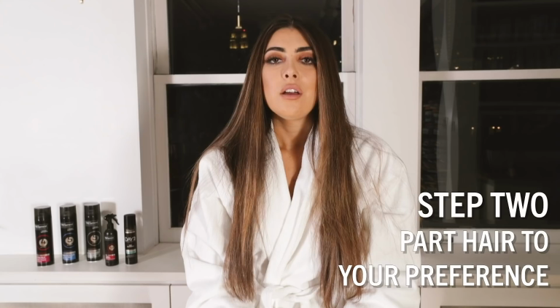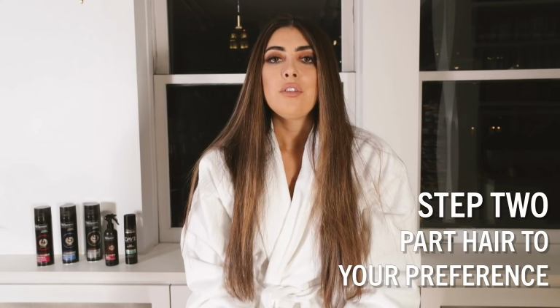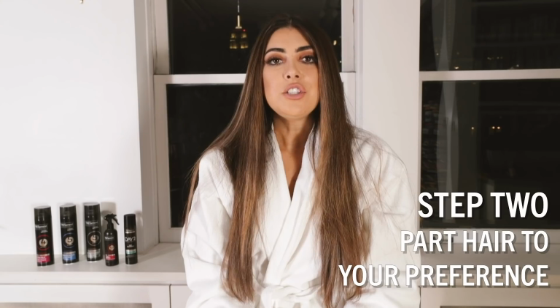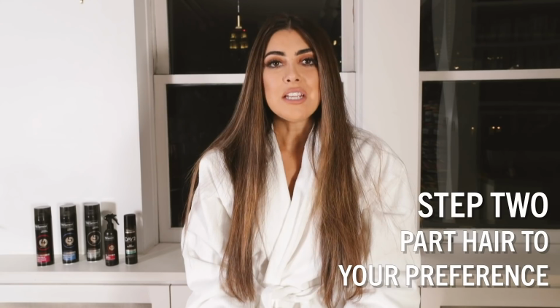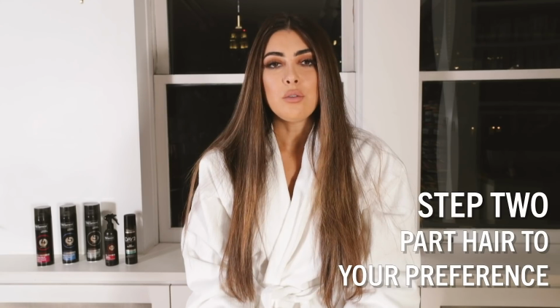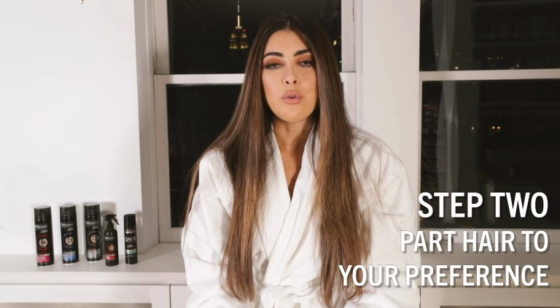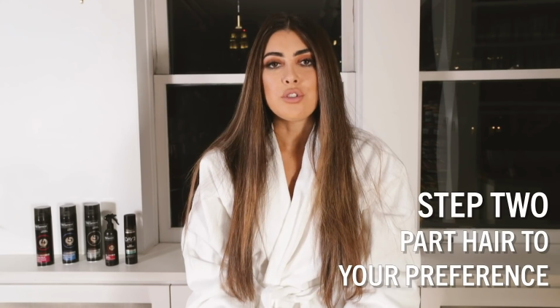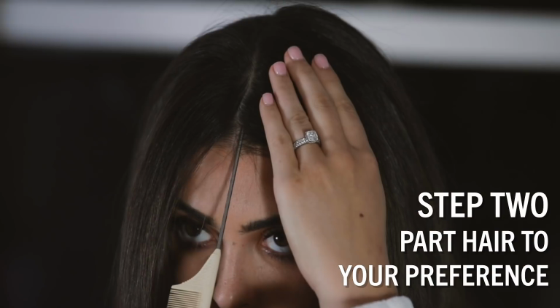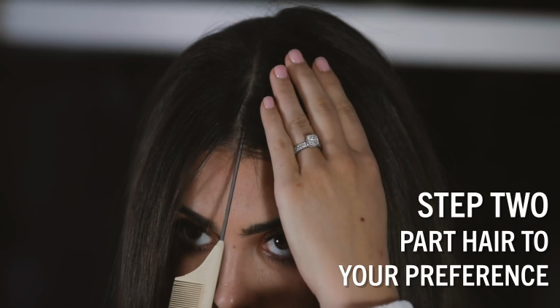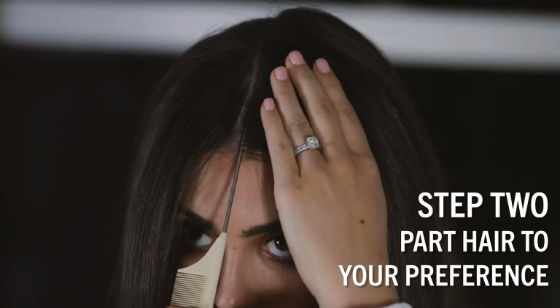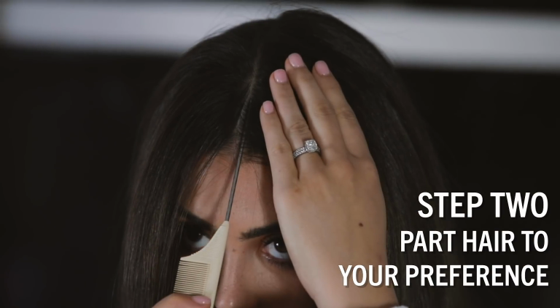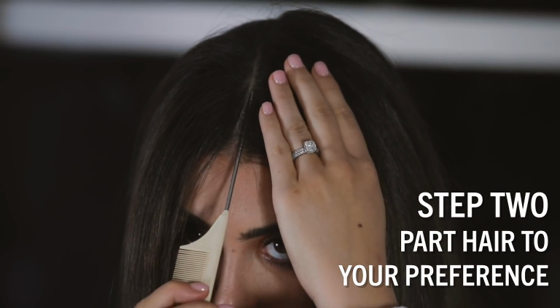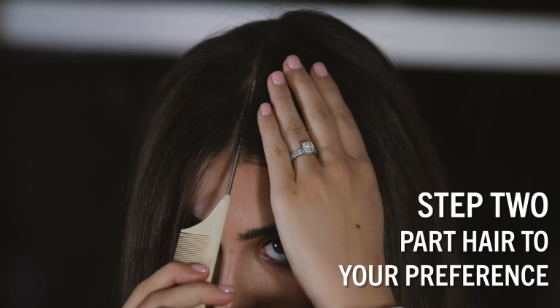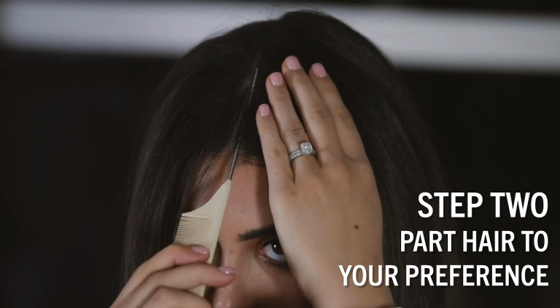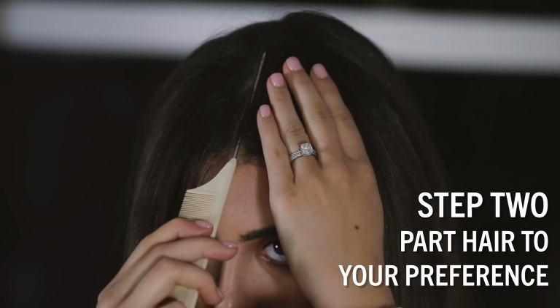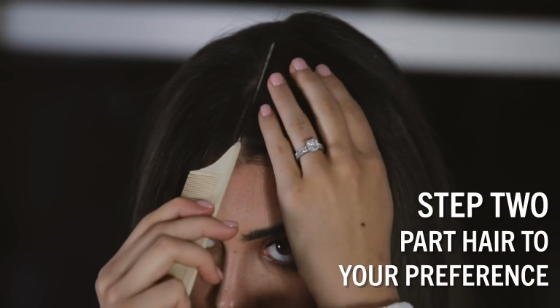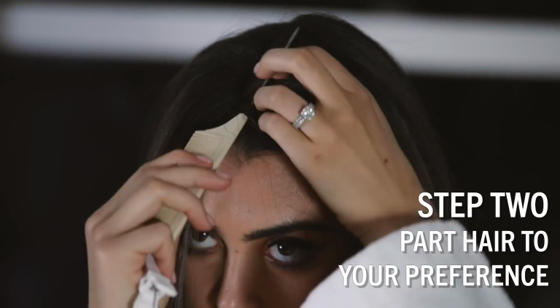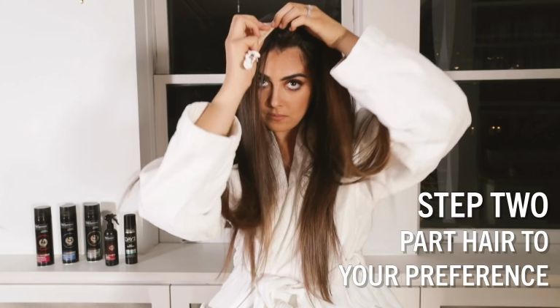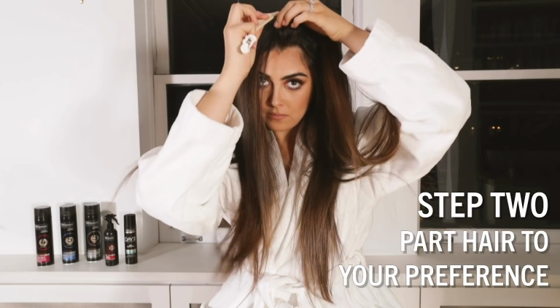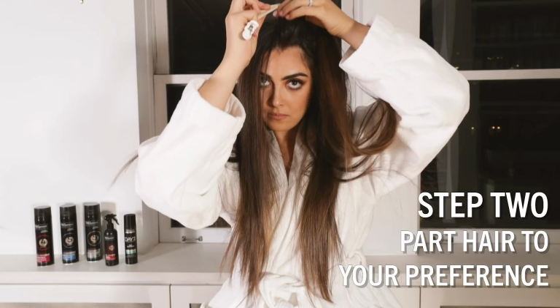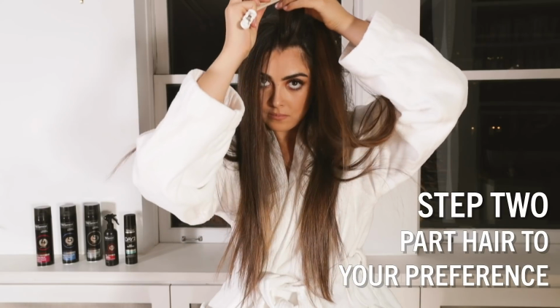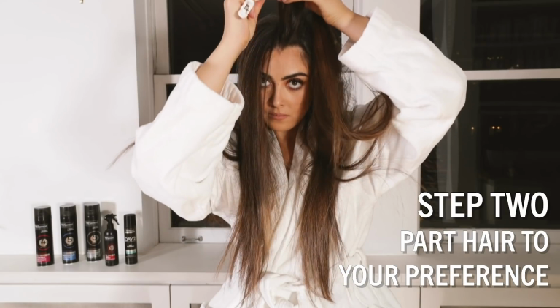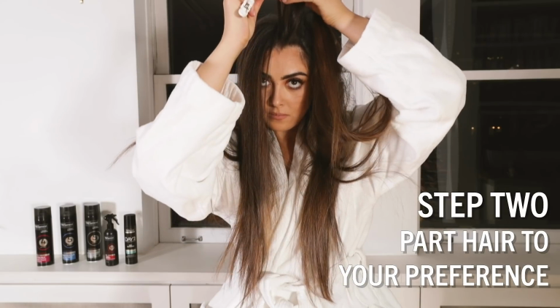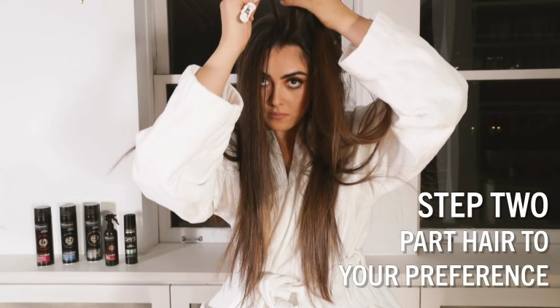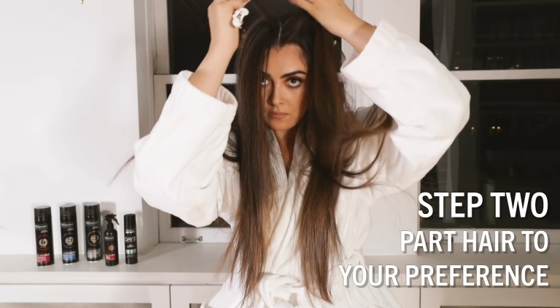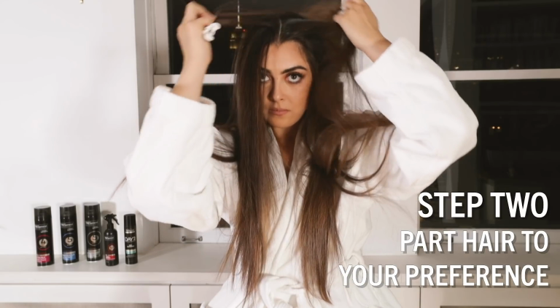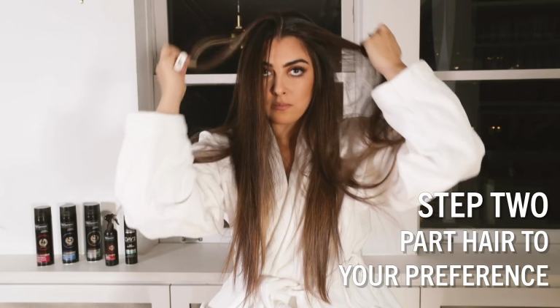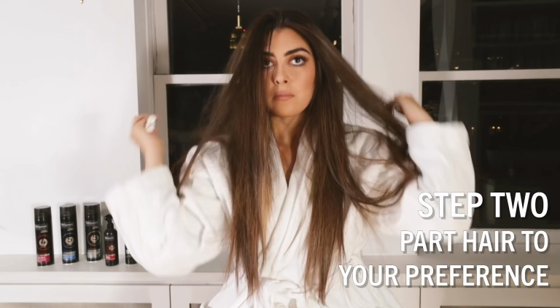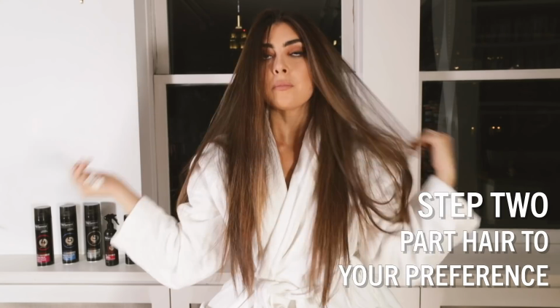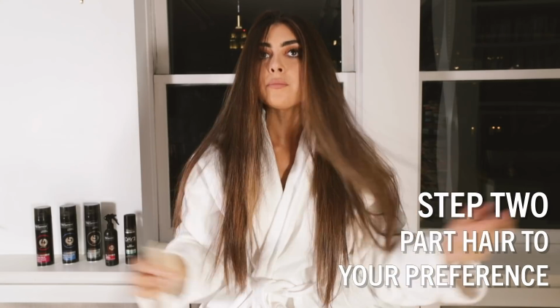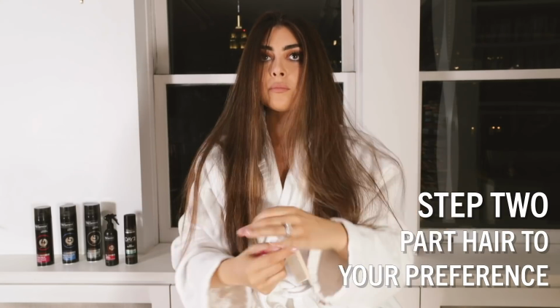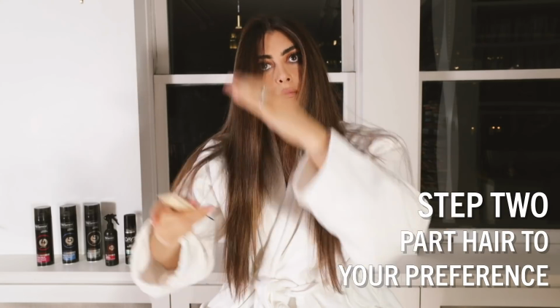For the Jason Roux show they did a side part. I'm going to do a middle part because I feel like that suits my face best.